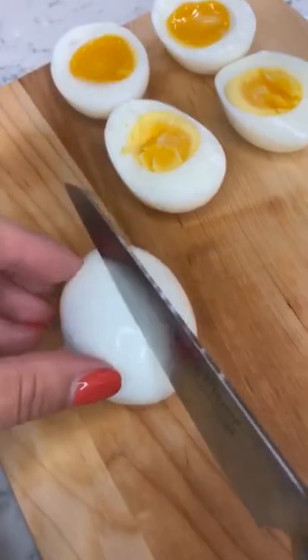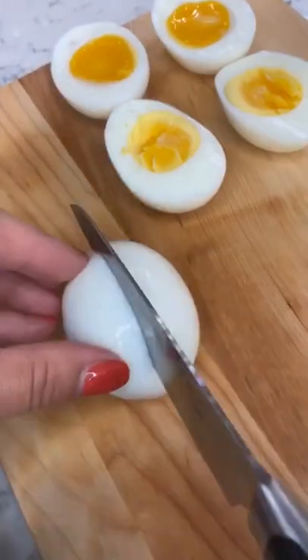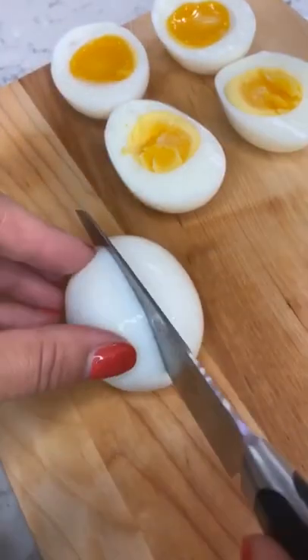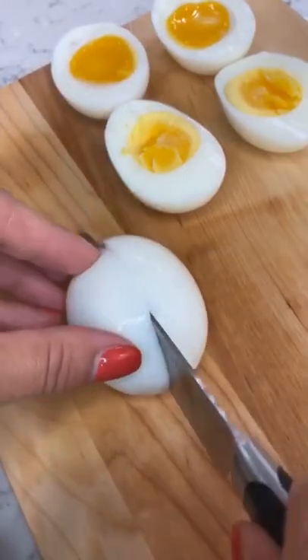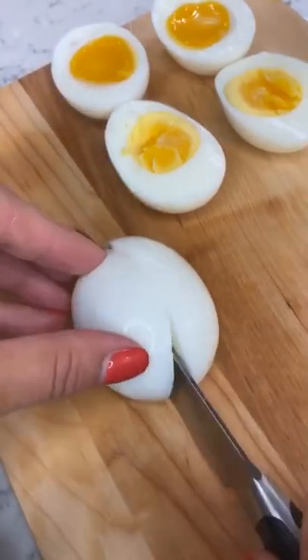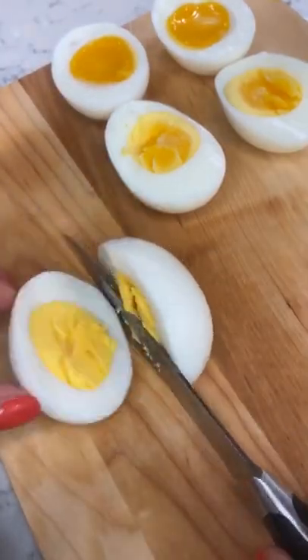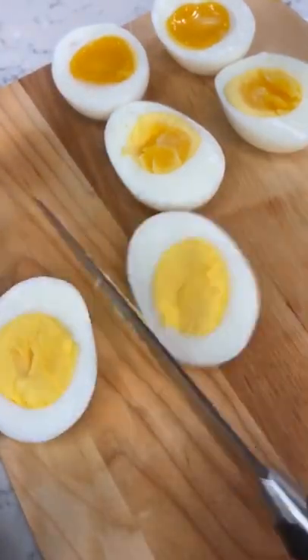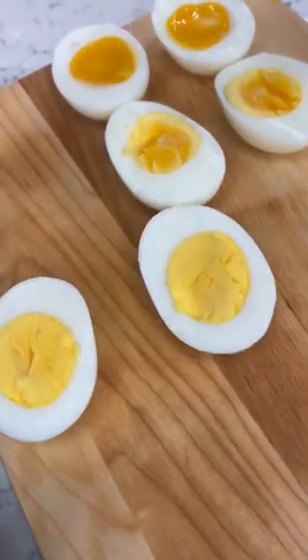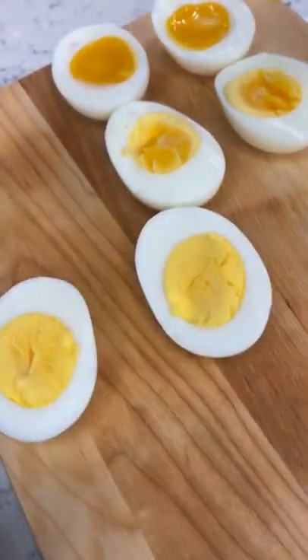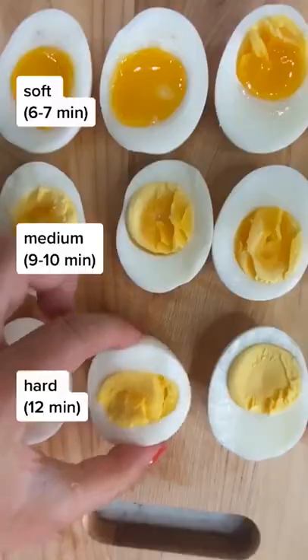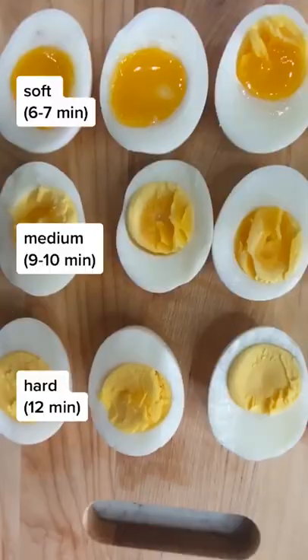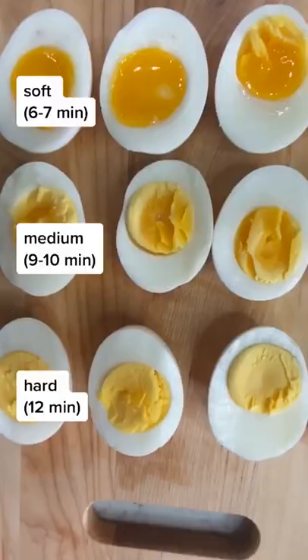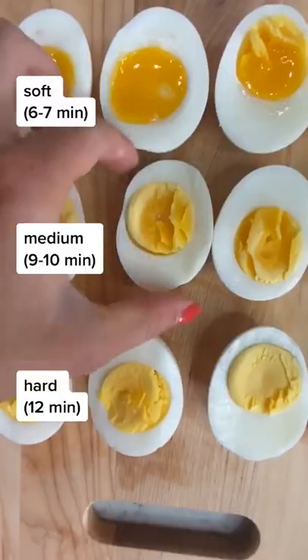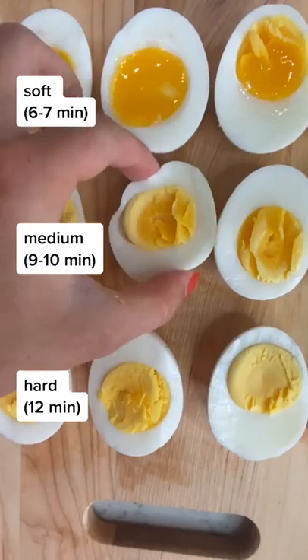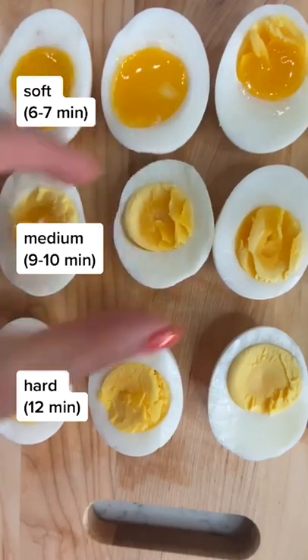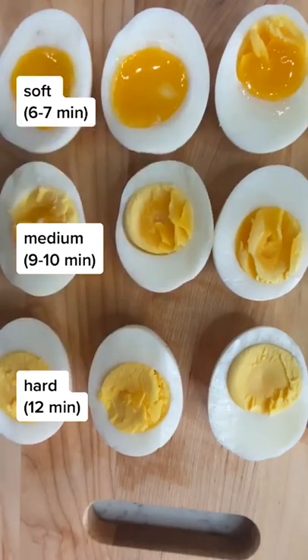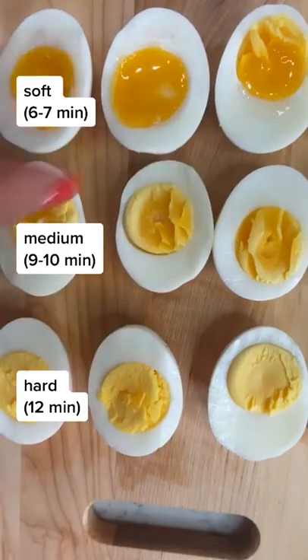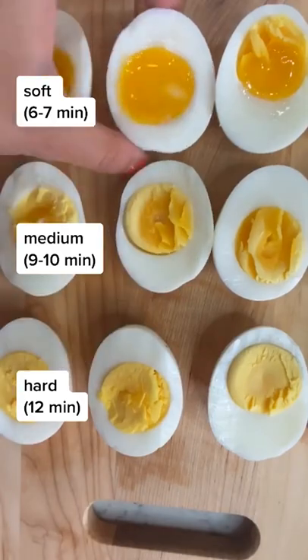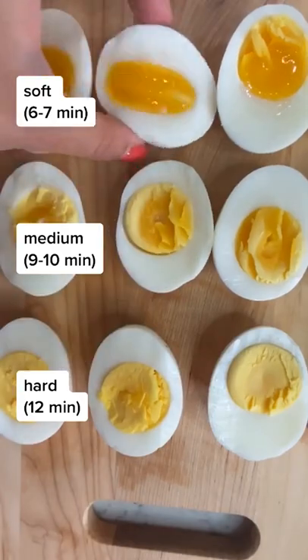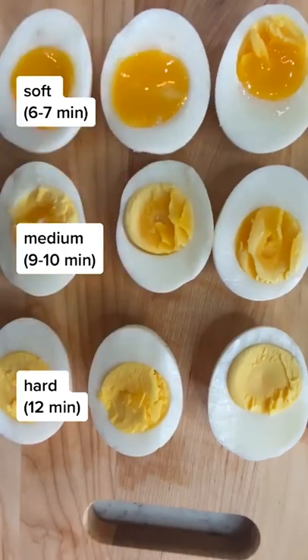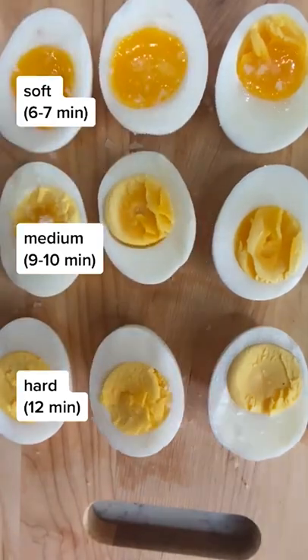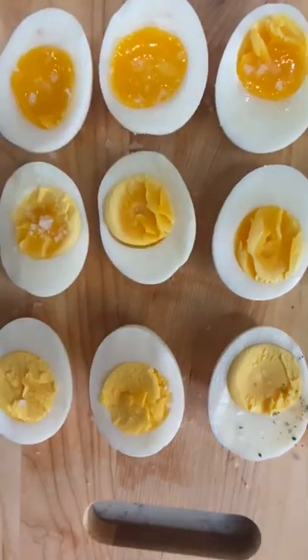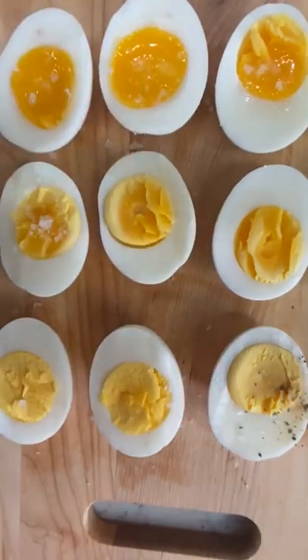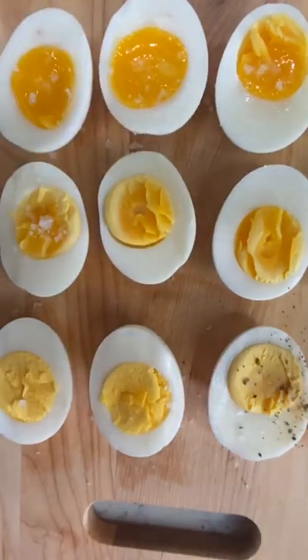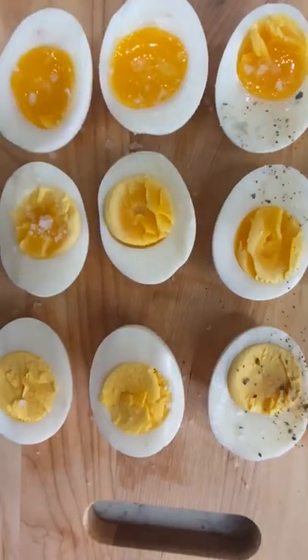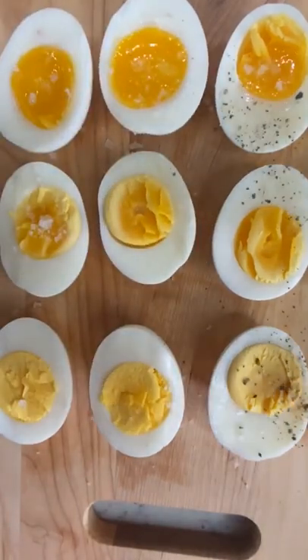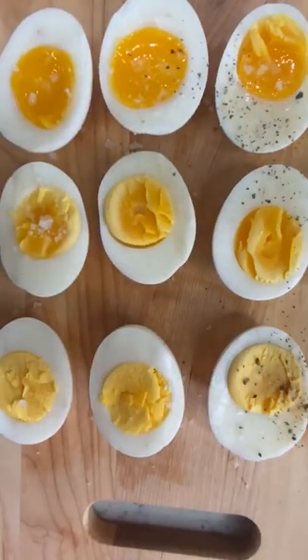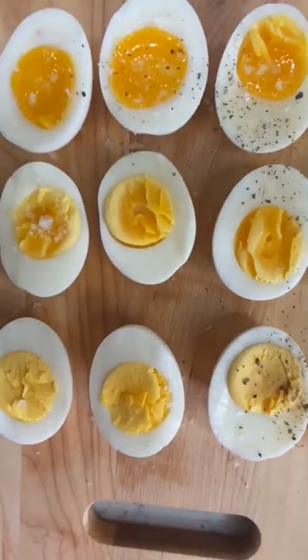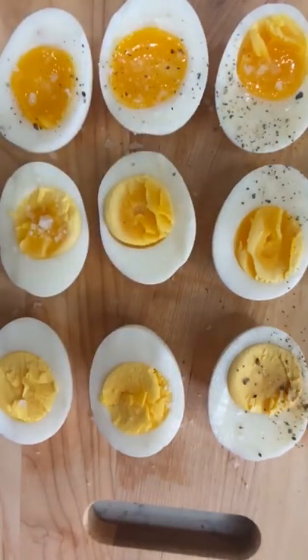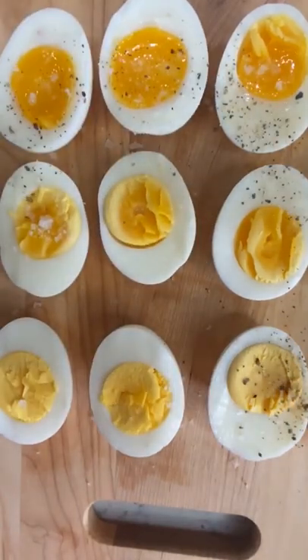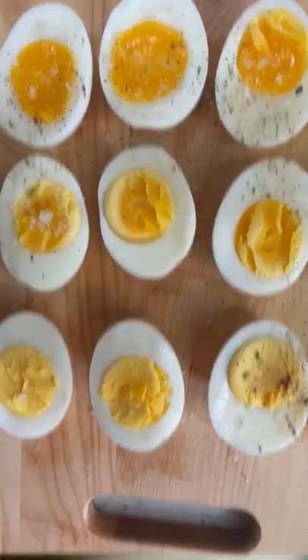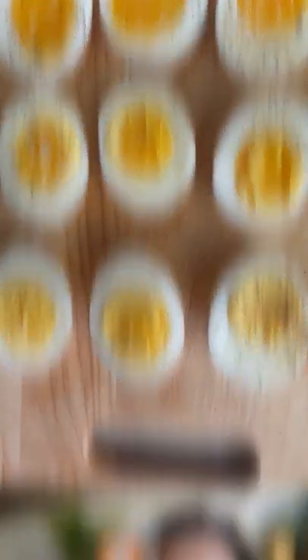I love soft and medium eggs with salt, pepper, and Dijon, or on salads, but hard boiled make the best deviled eggs.